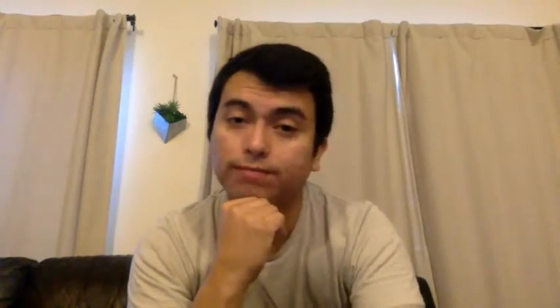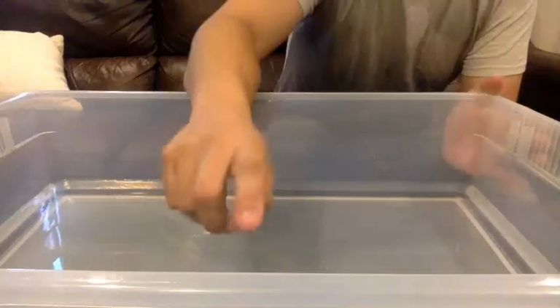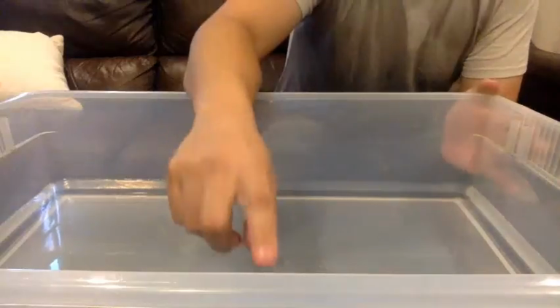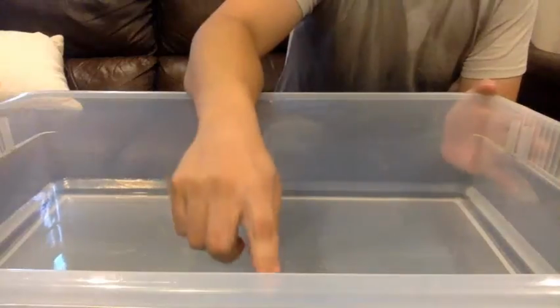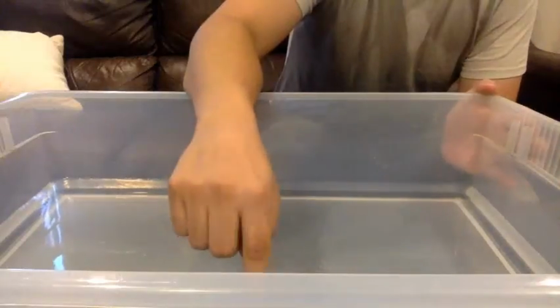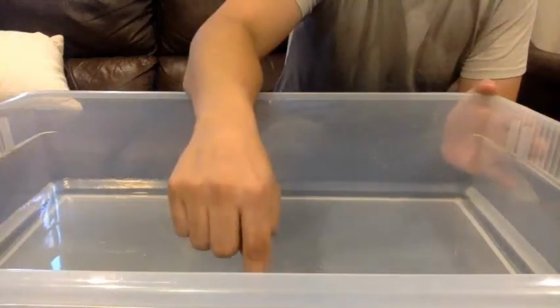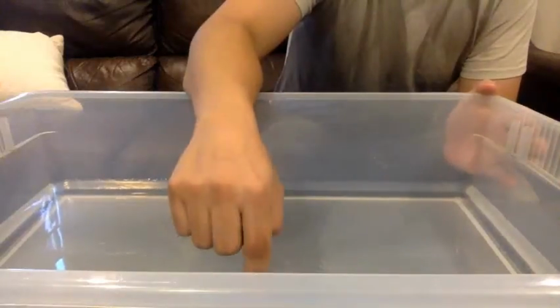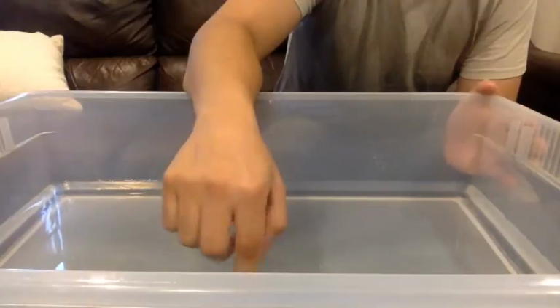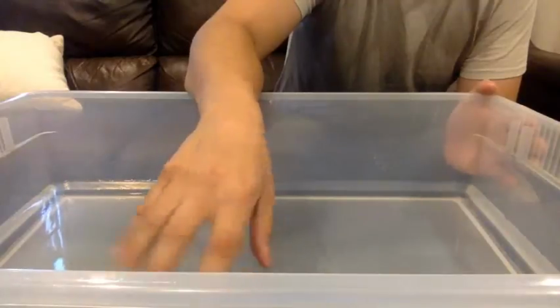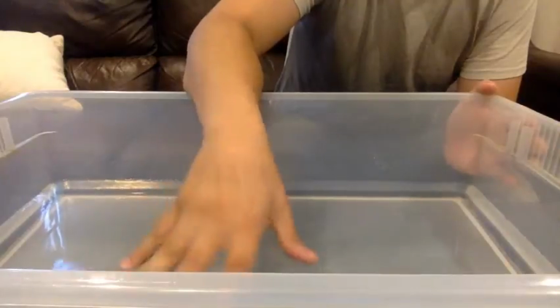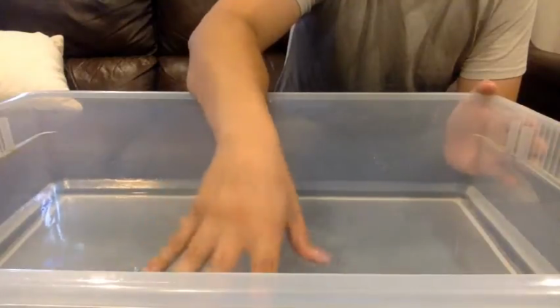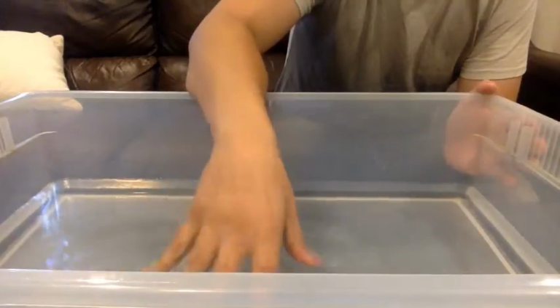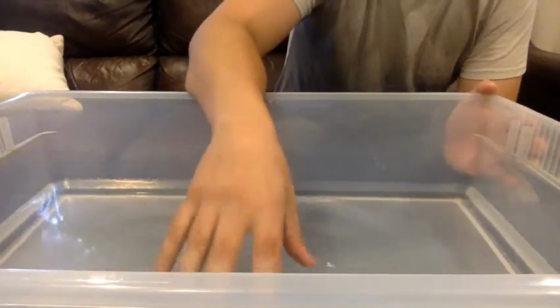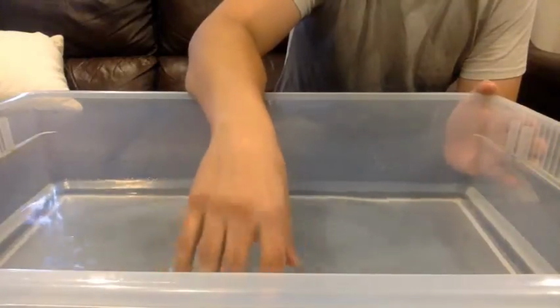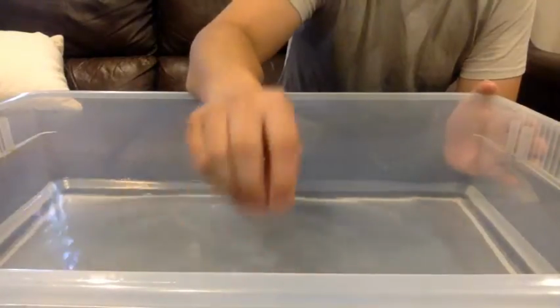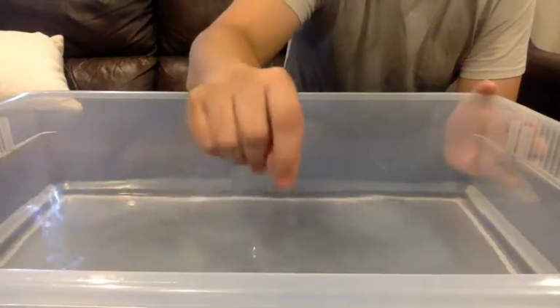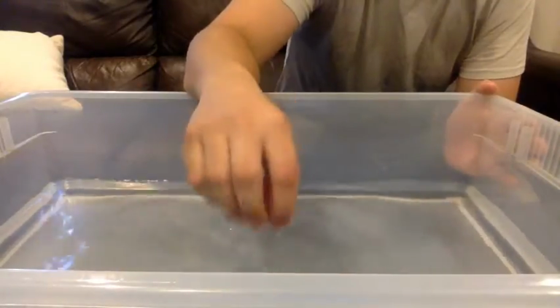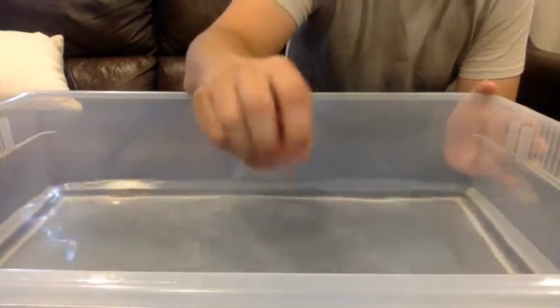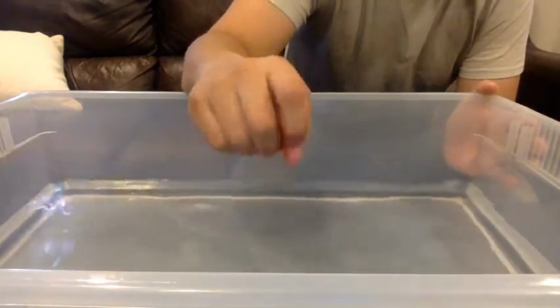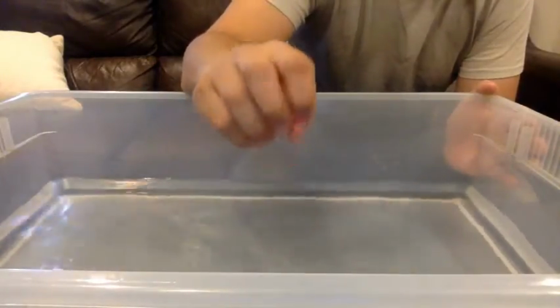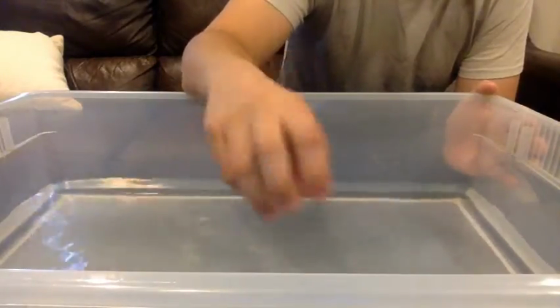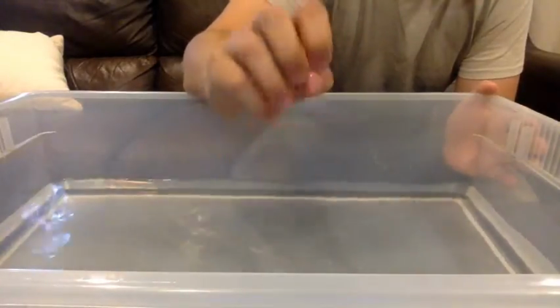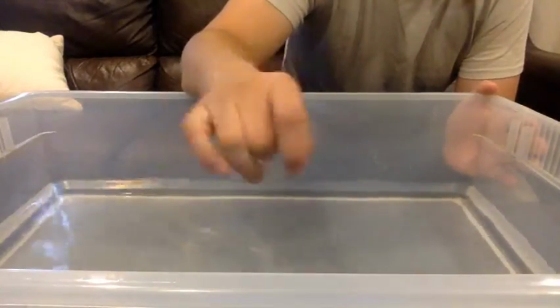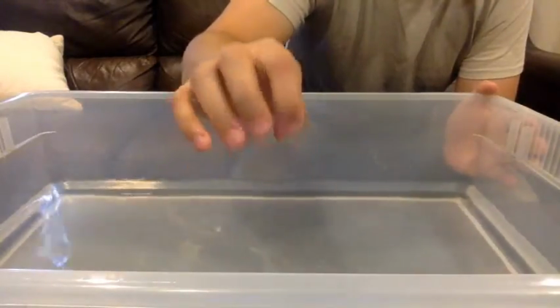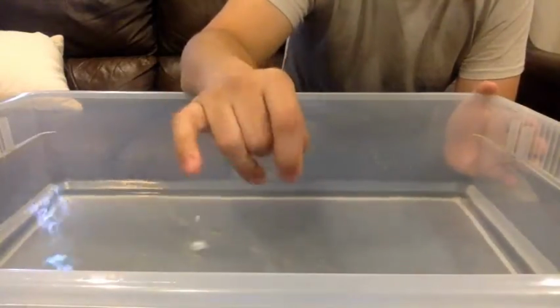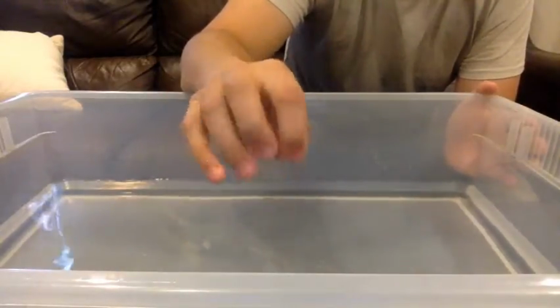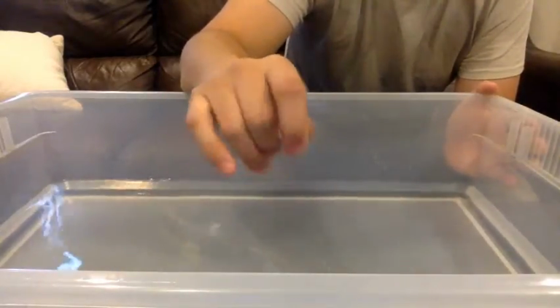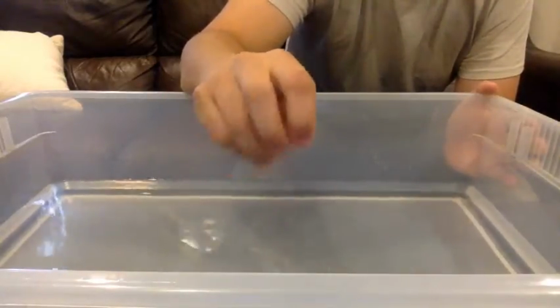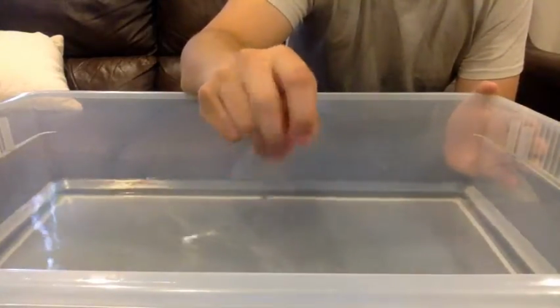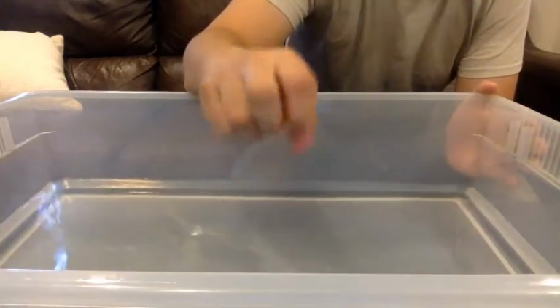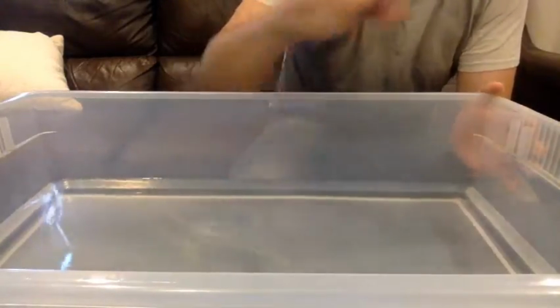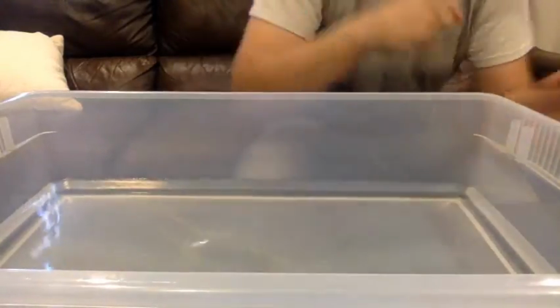As you can see here there's a bin full of water and we'll be using this to test our experiment.